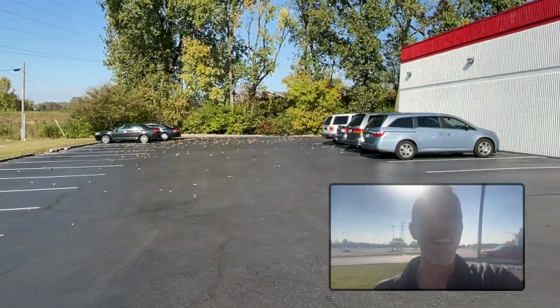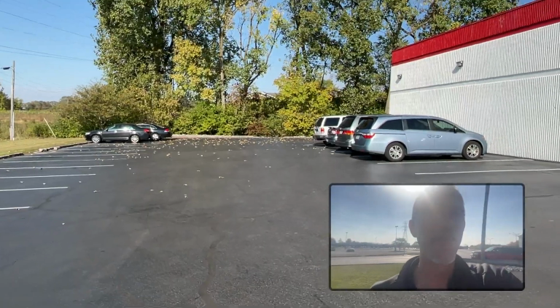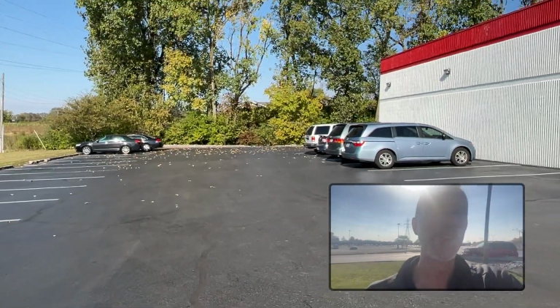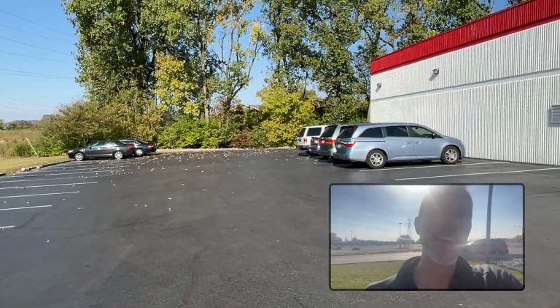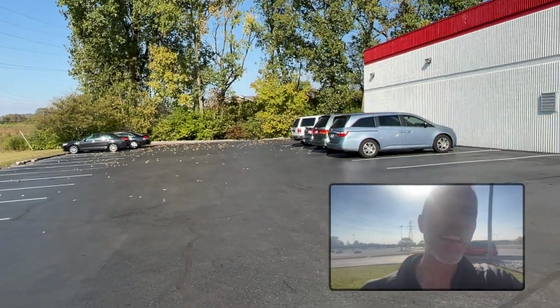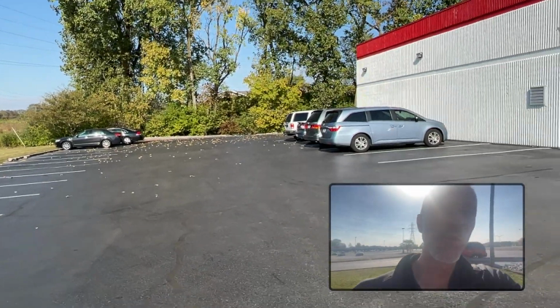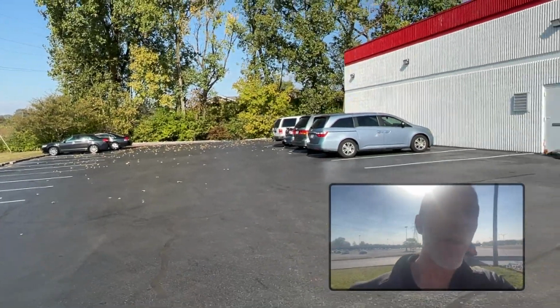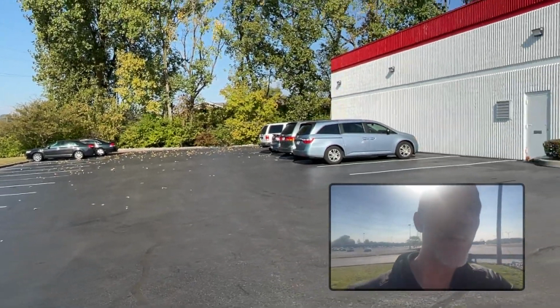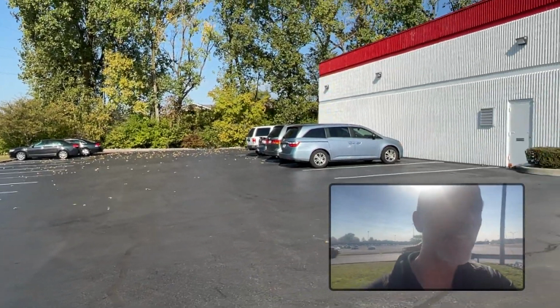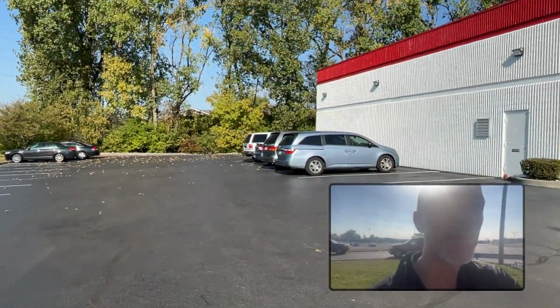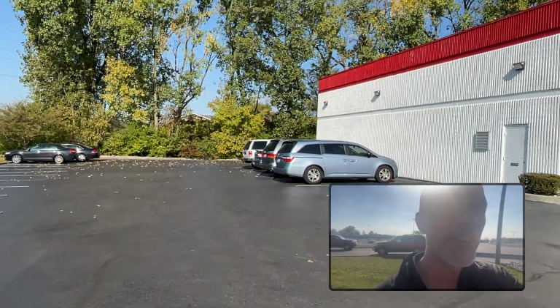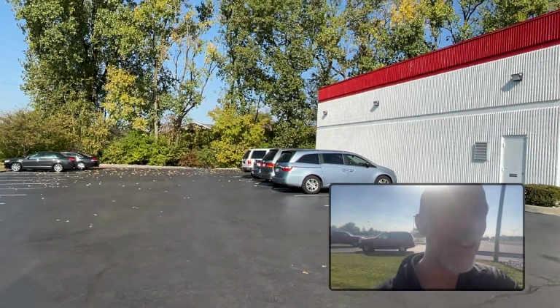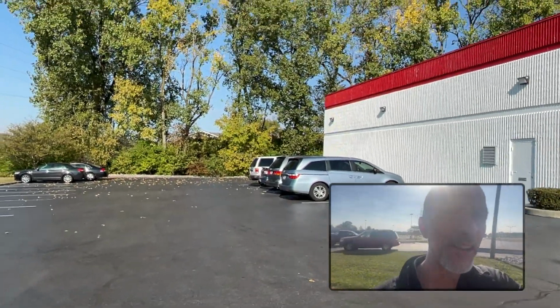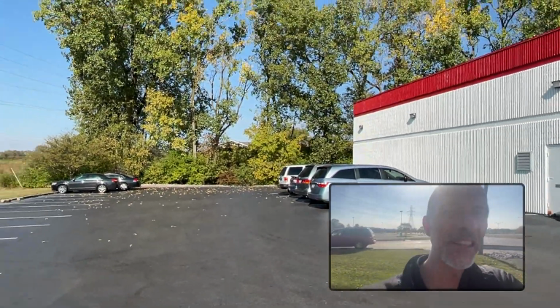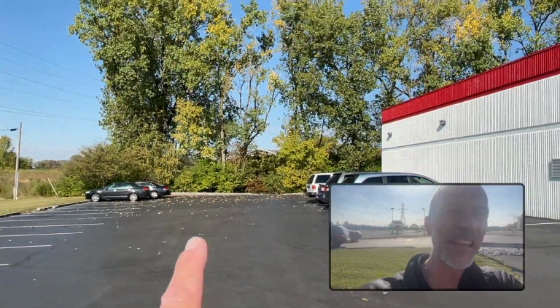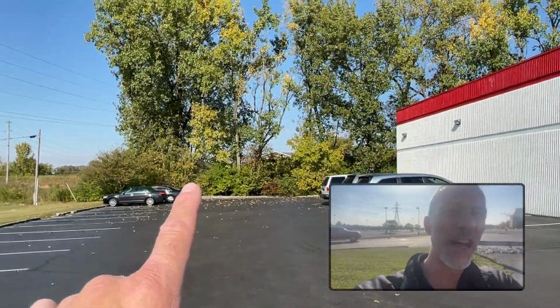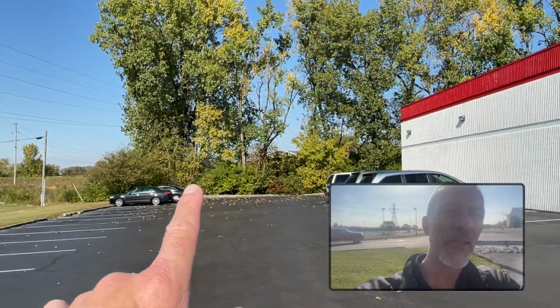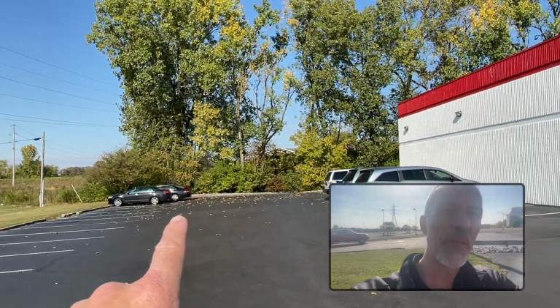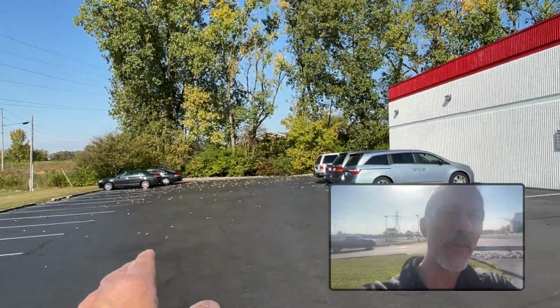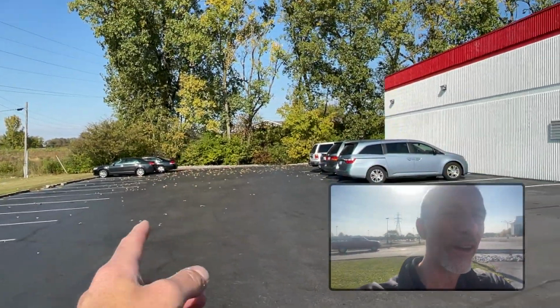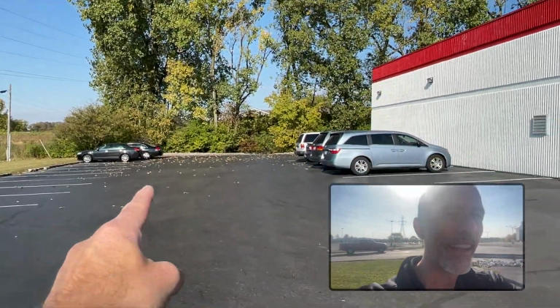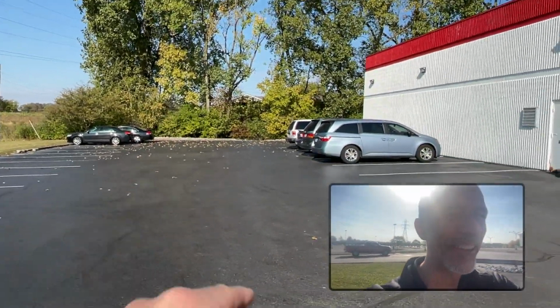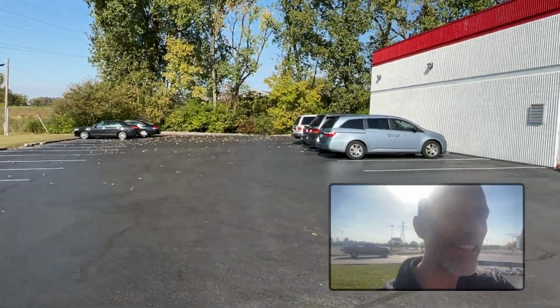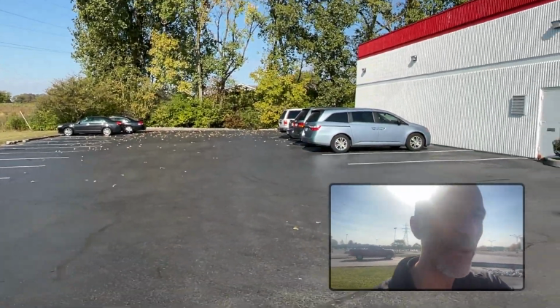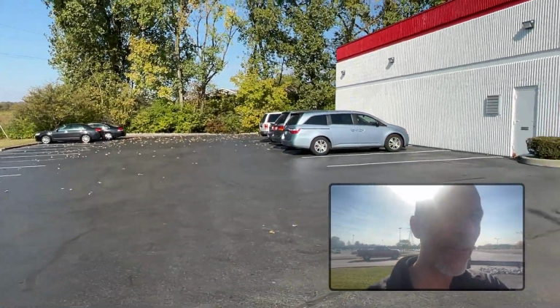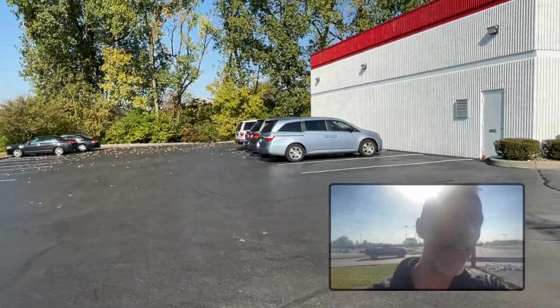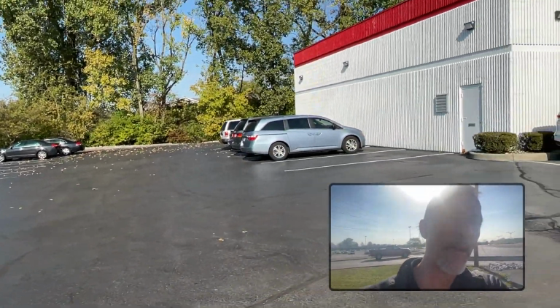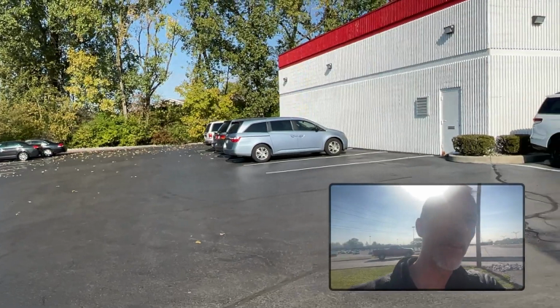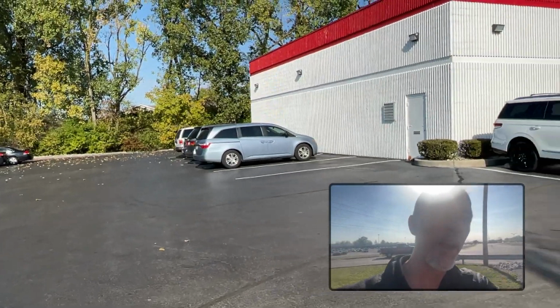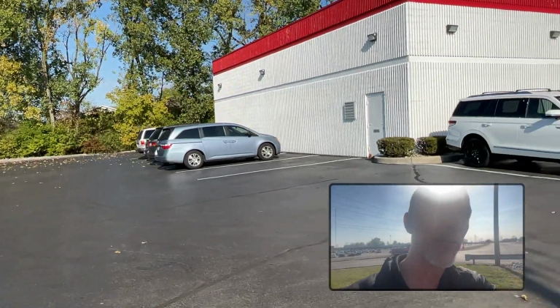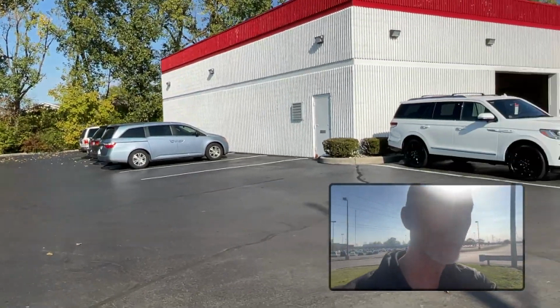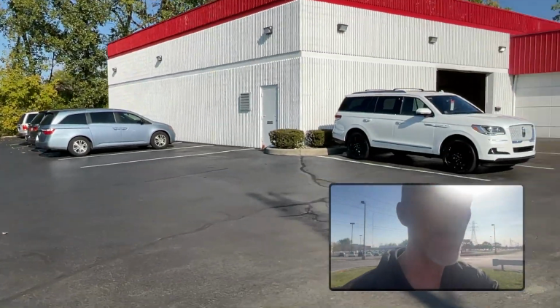Hey folks, it's one of my favorite times of the year again. Look at the leaves out there — they're beautiful. You see some on the ground; they make their way into our shops.